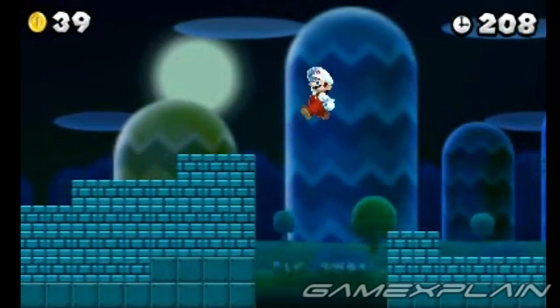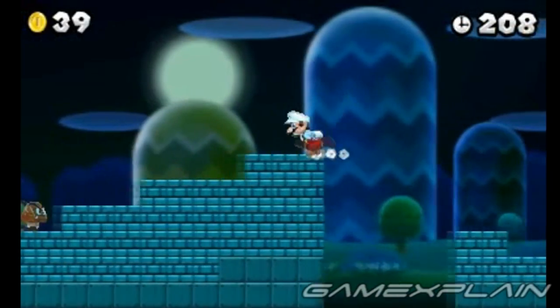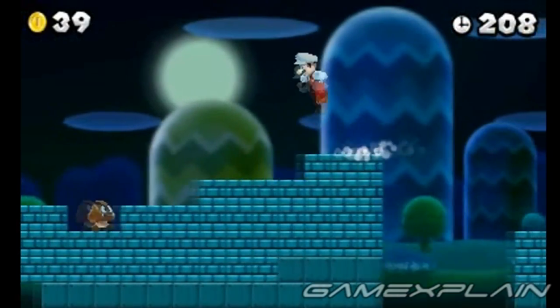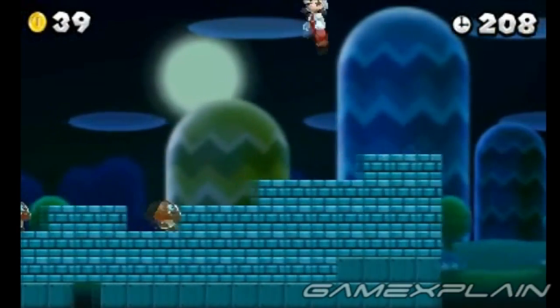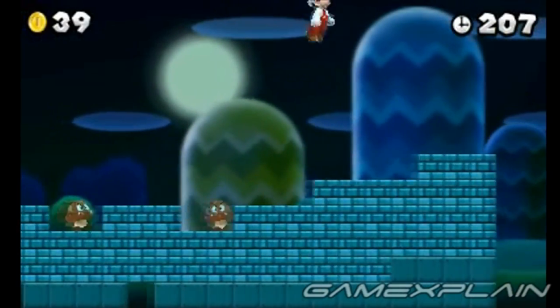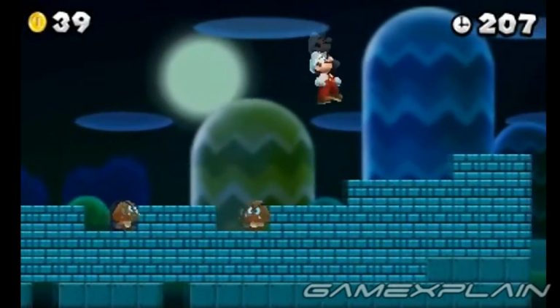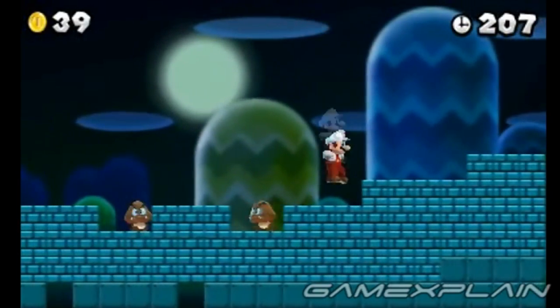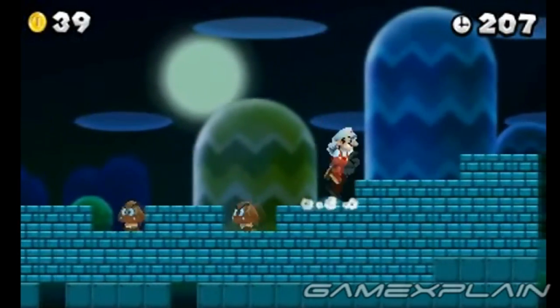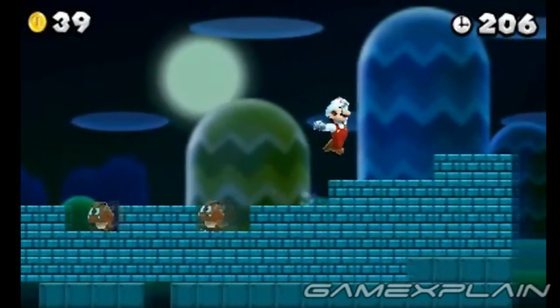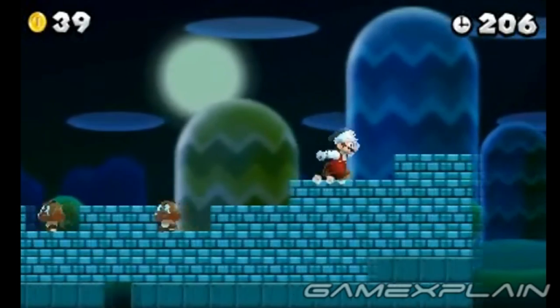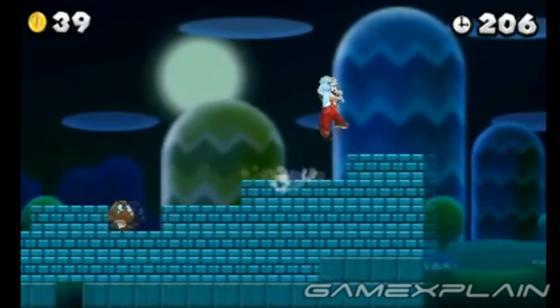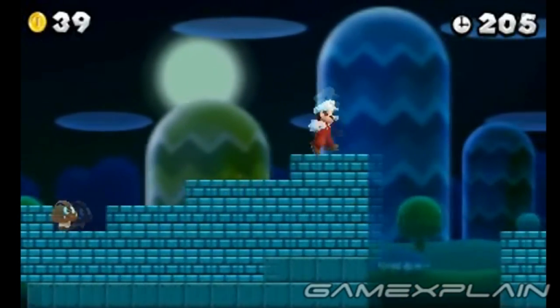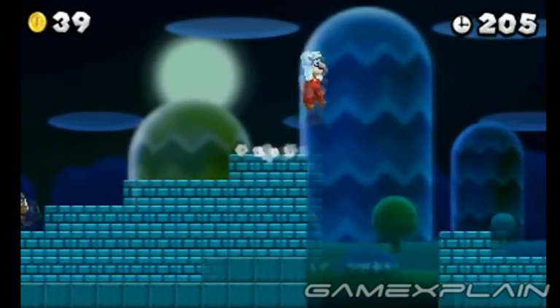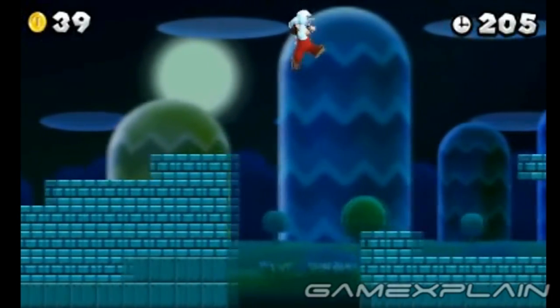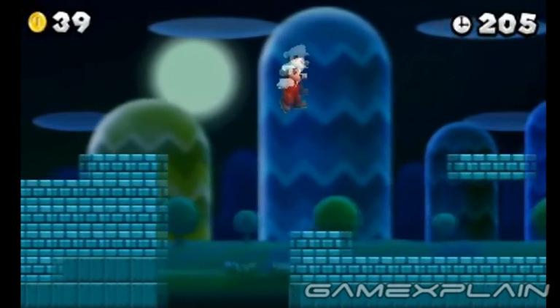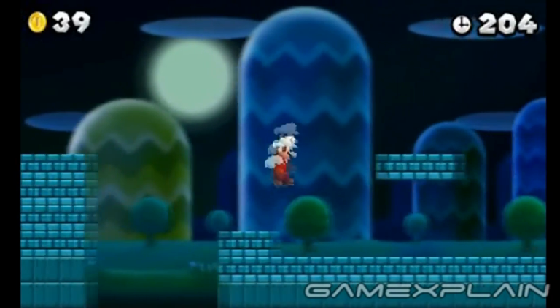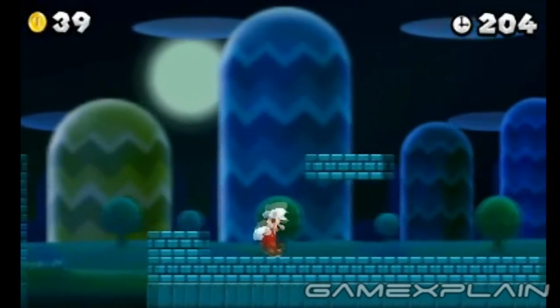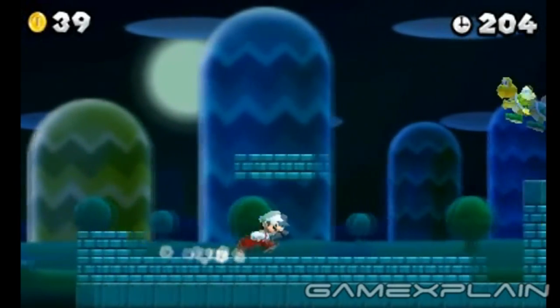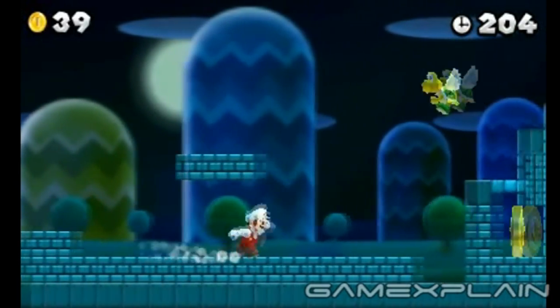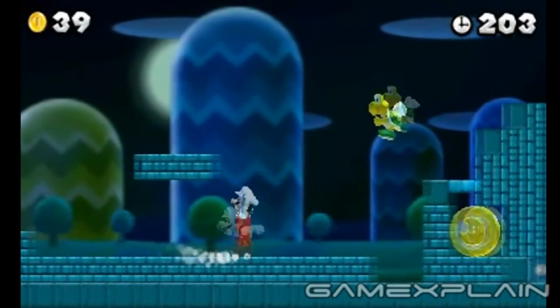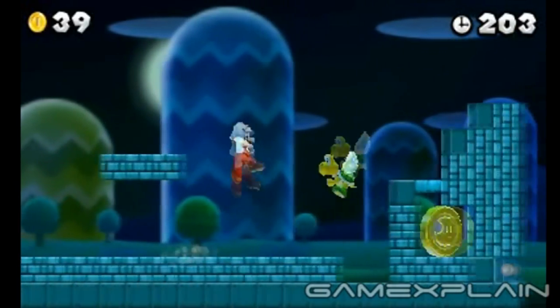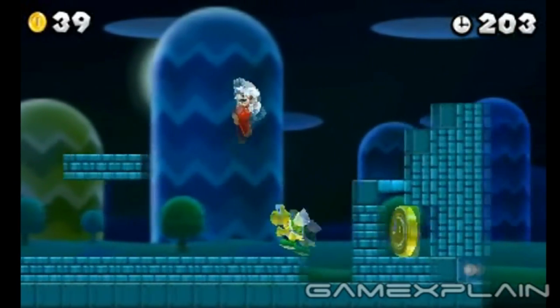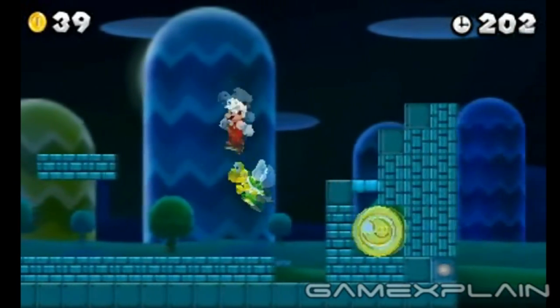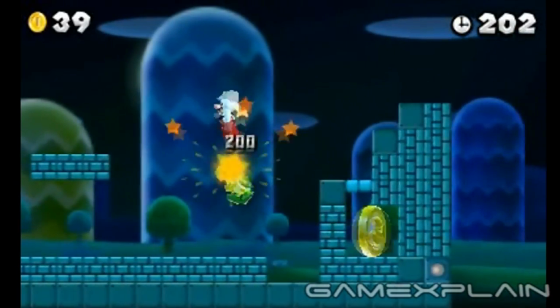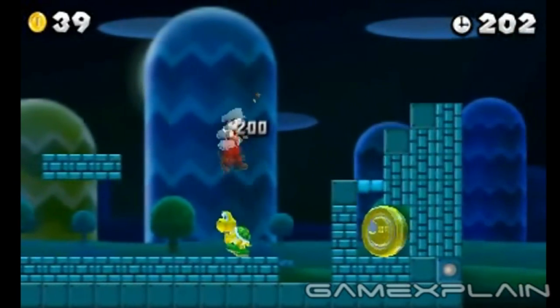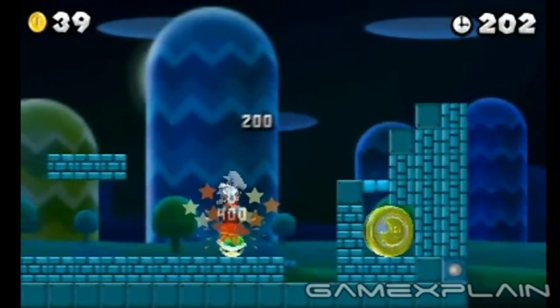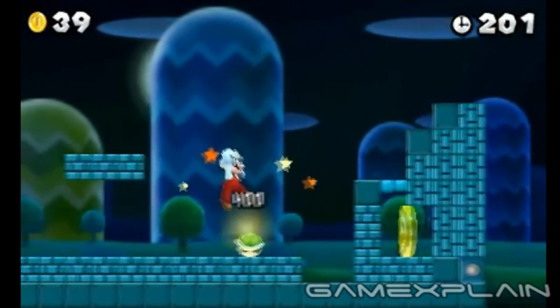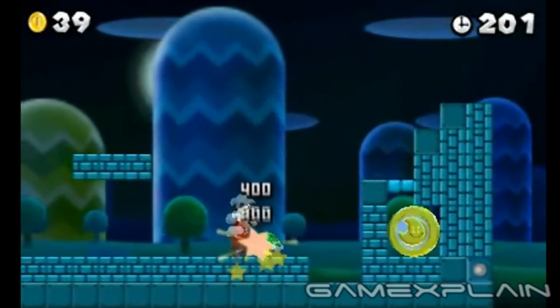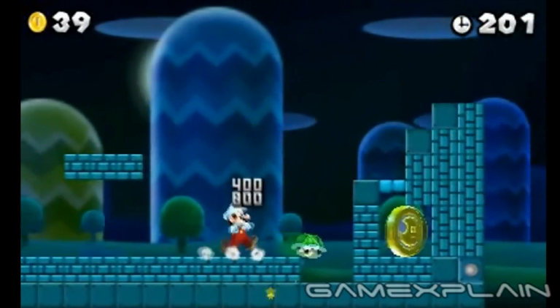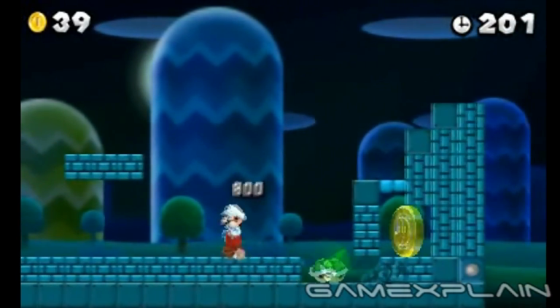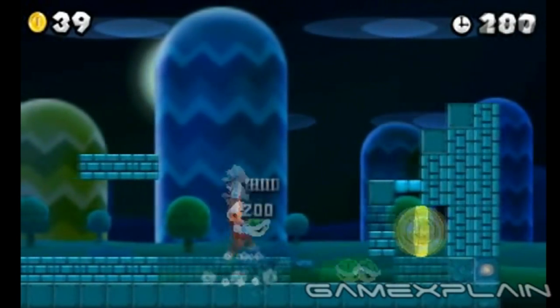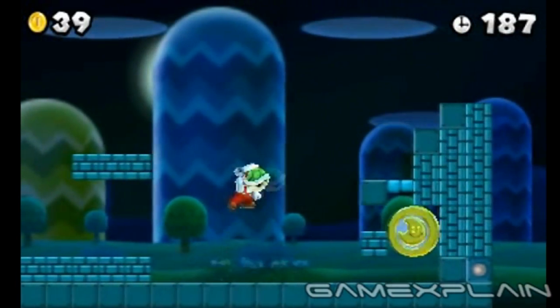If you run off the screen and come back, the nearby Paratroopa should return. Simply kick its shell into the bricks to create an opening.